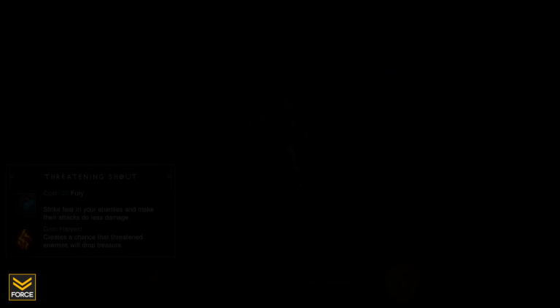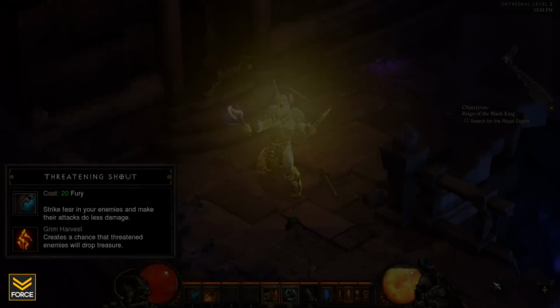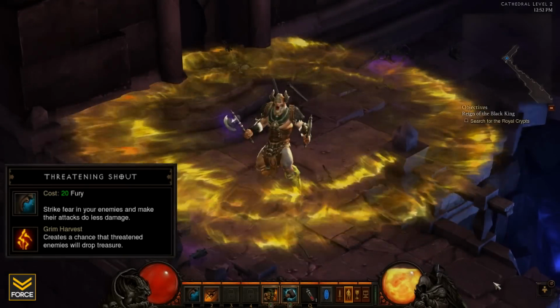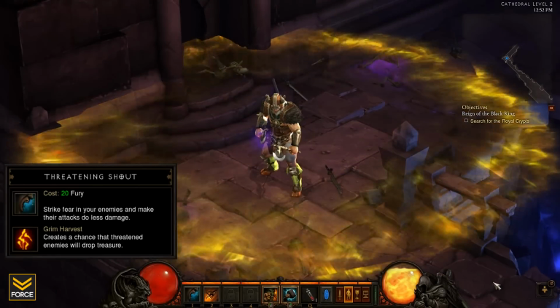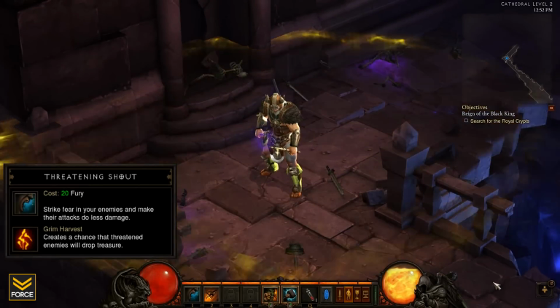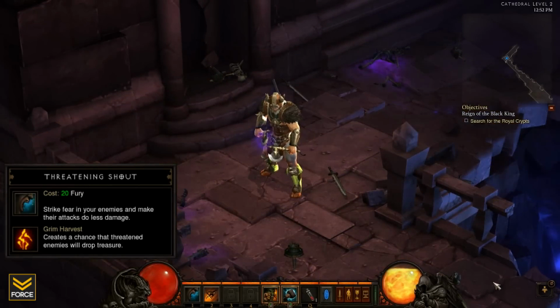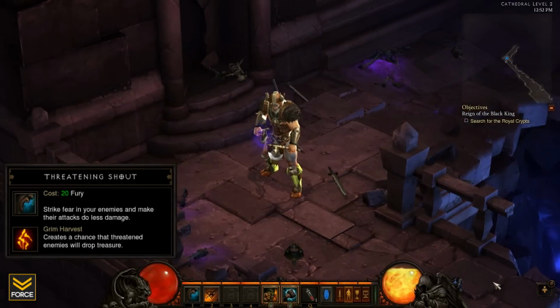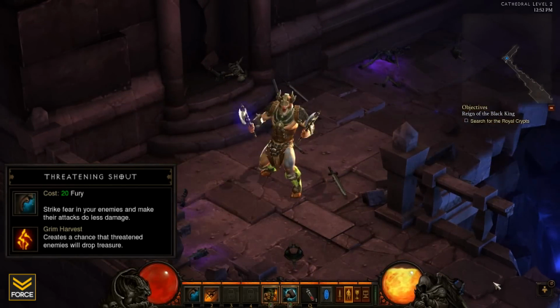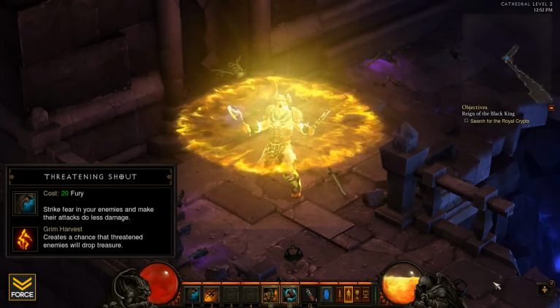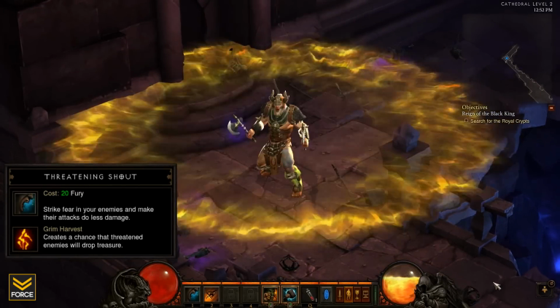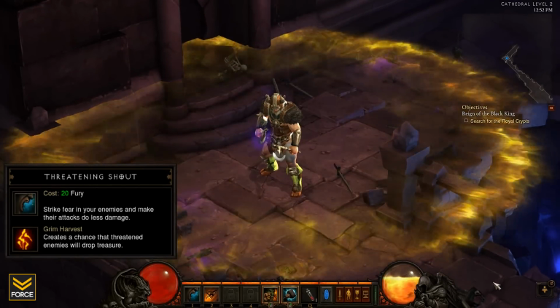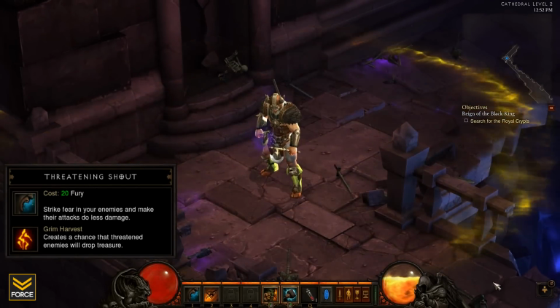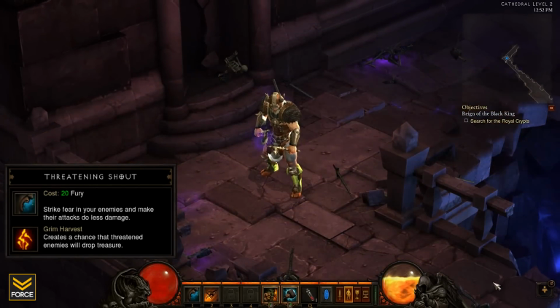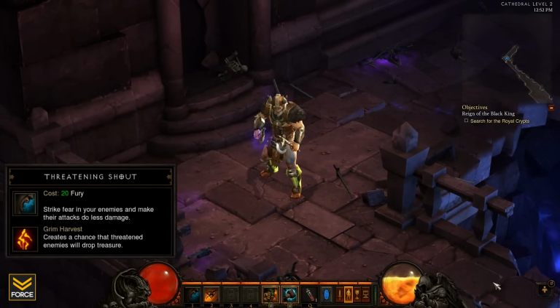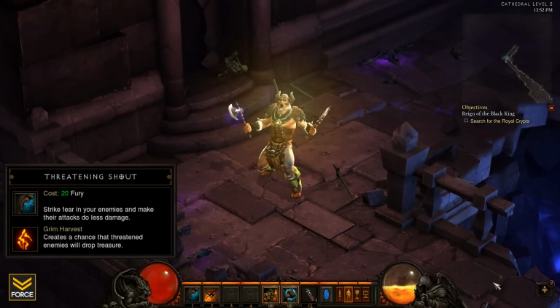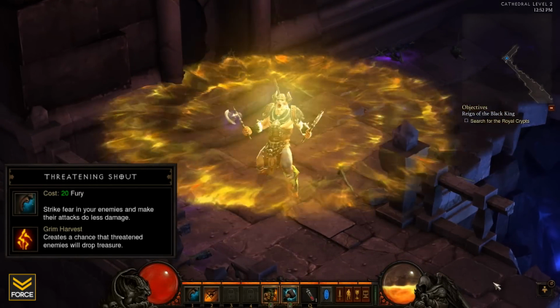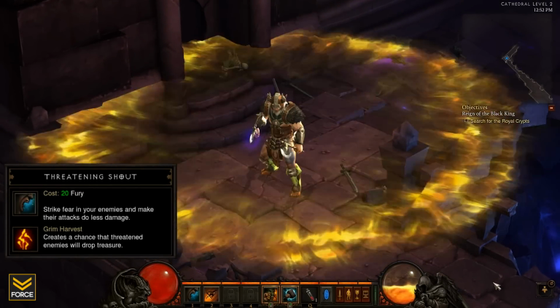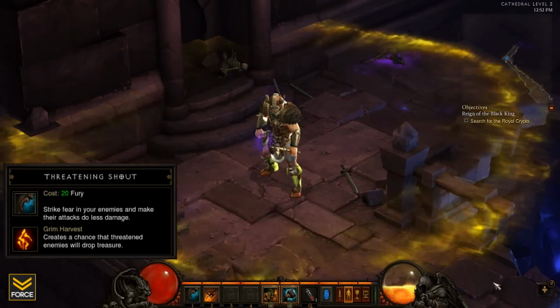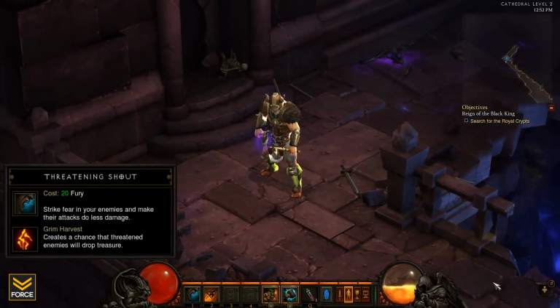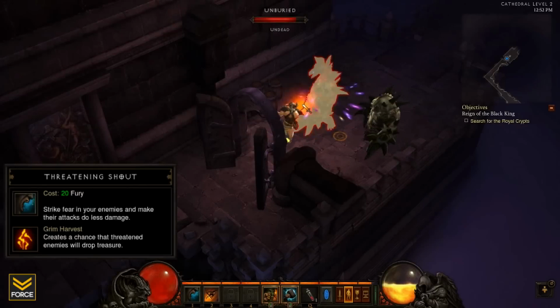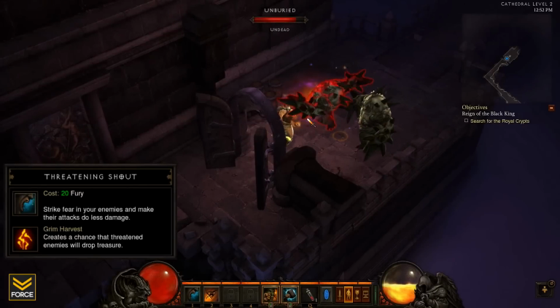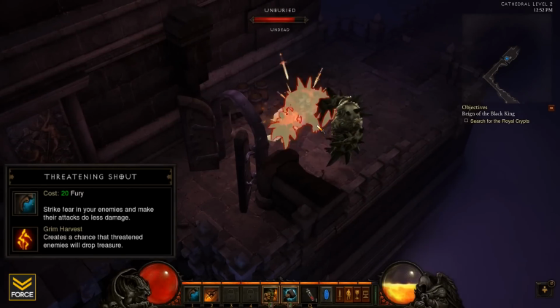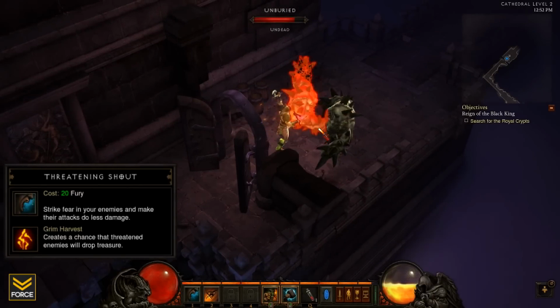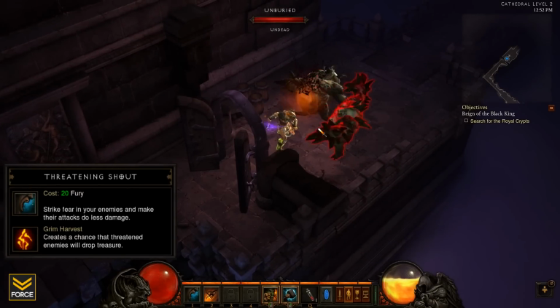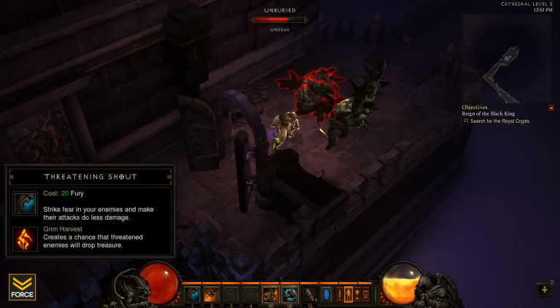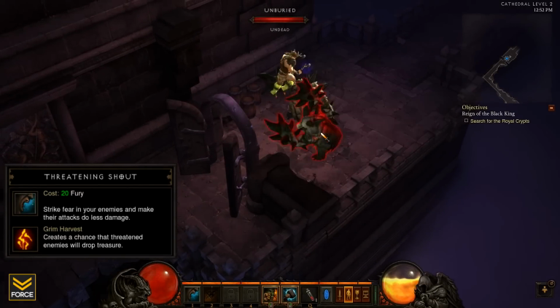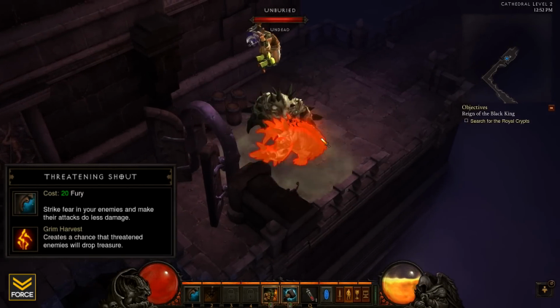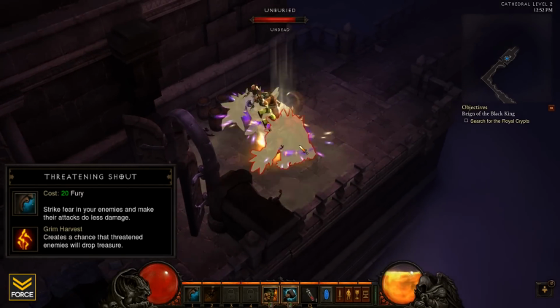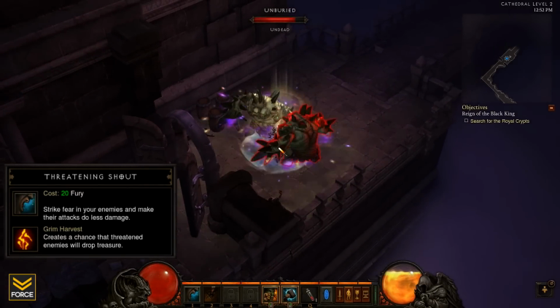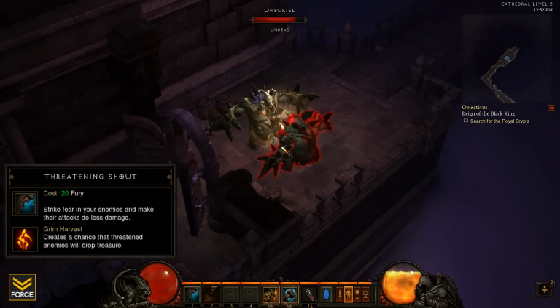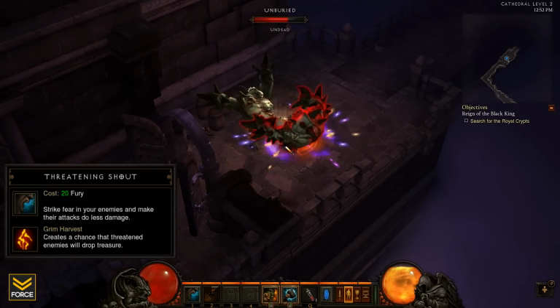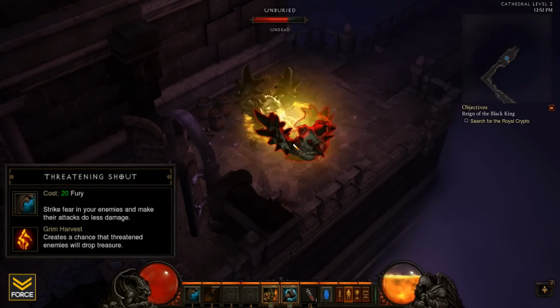Selecting the Grim Harvest rune shakes enemies so badly they have a 5% chance to drop additional treasure.